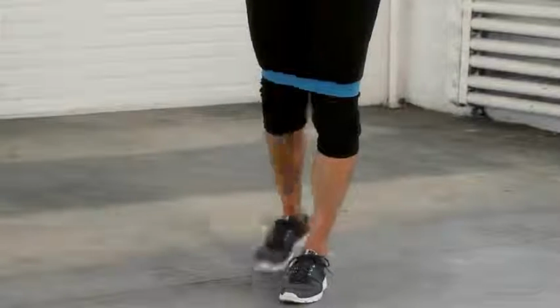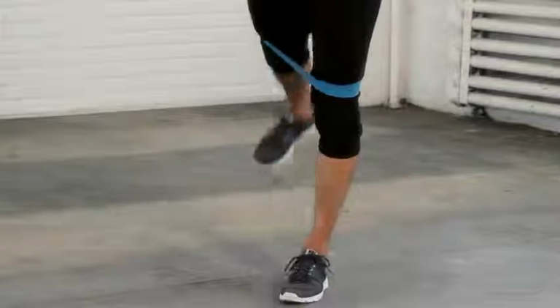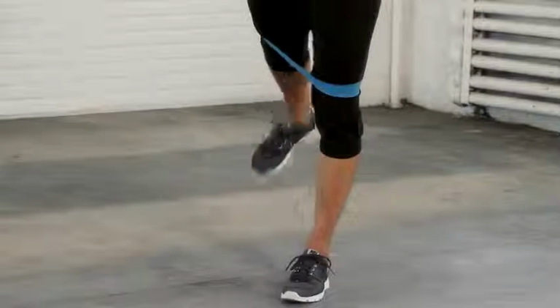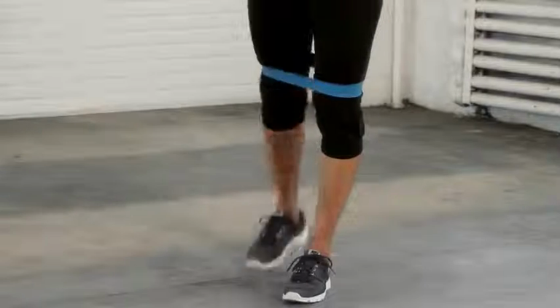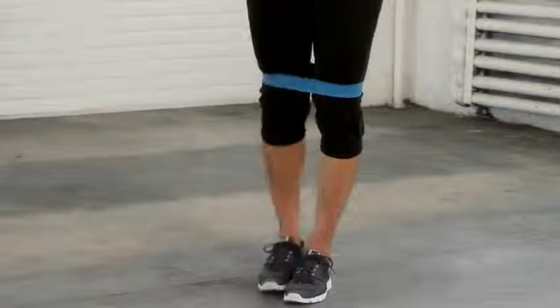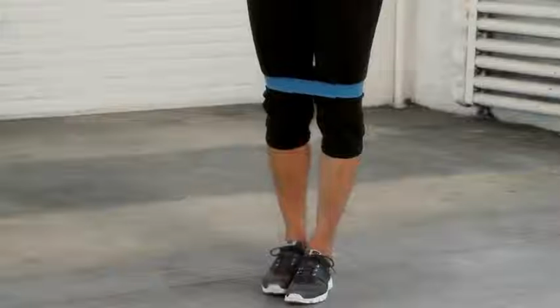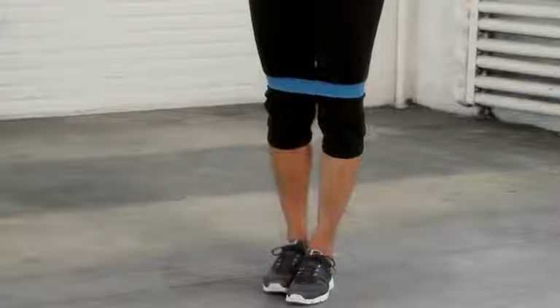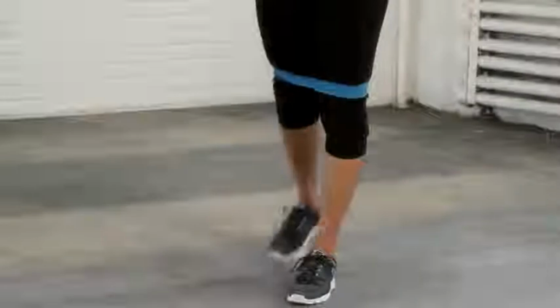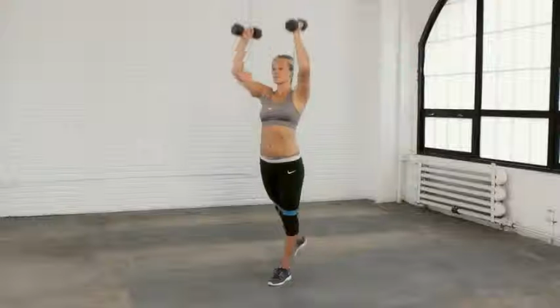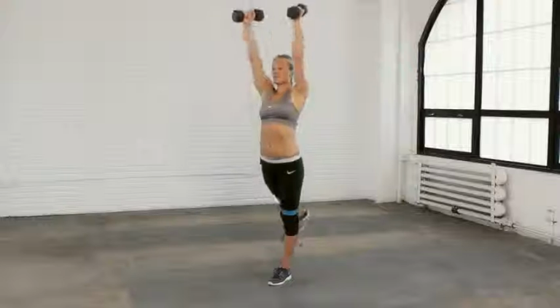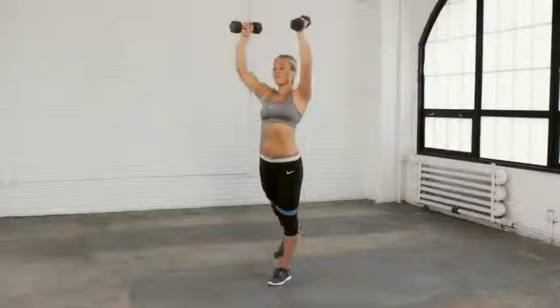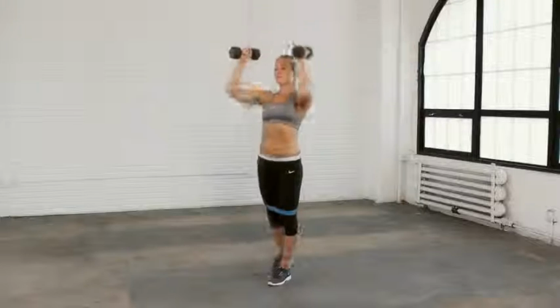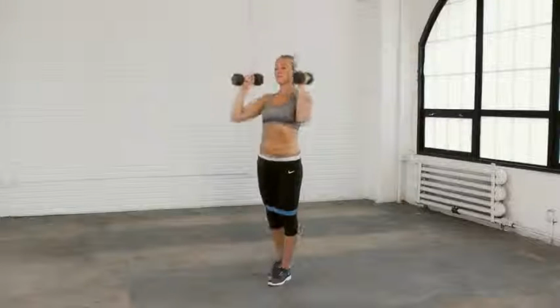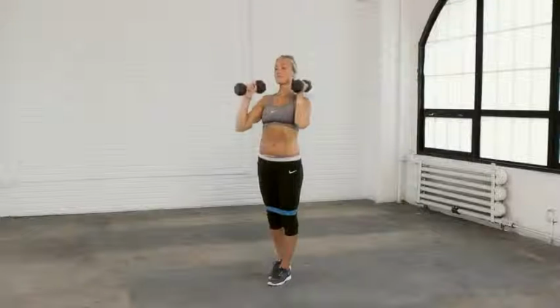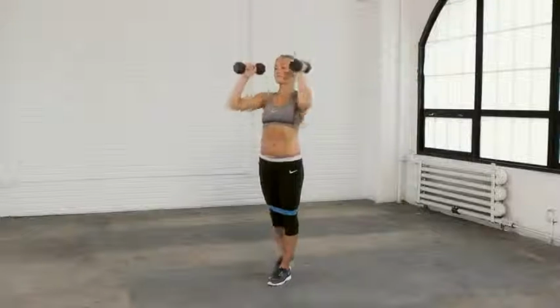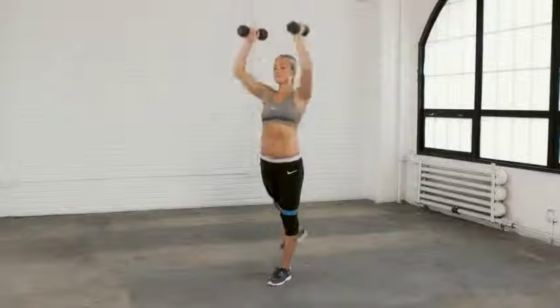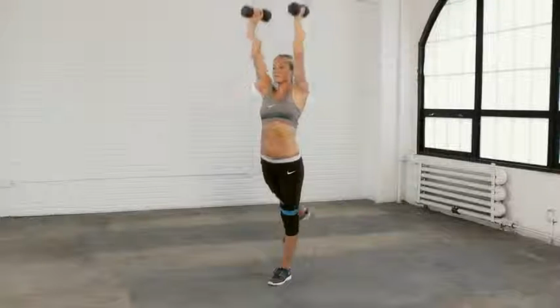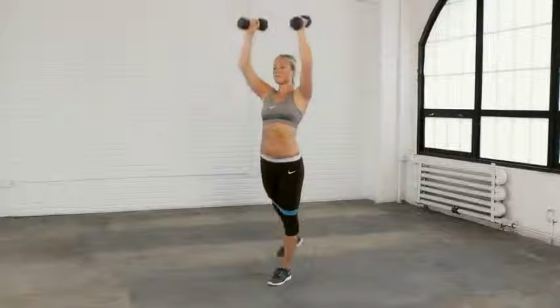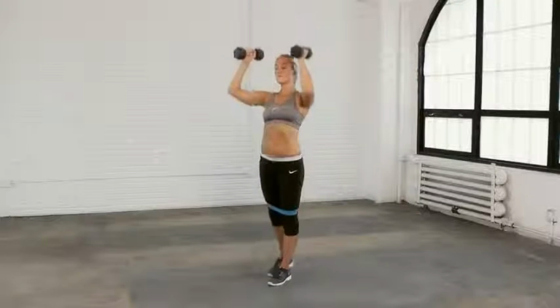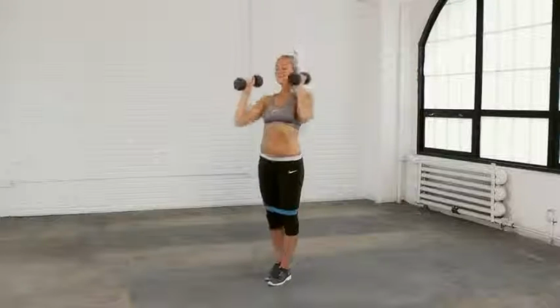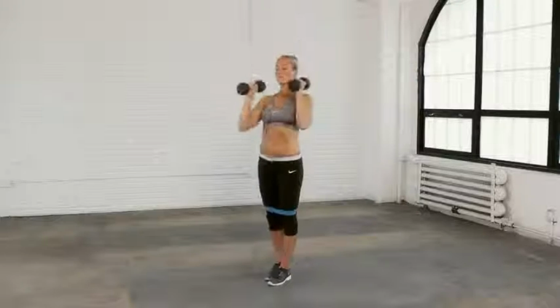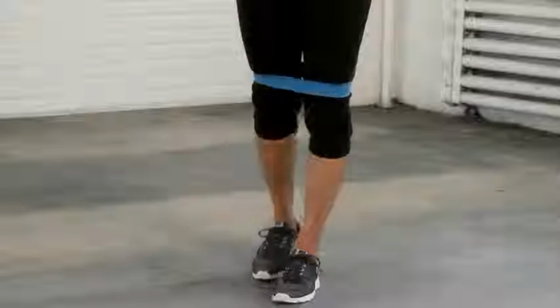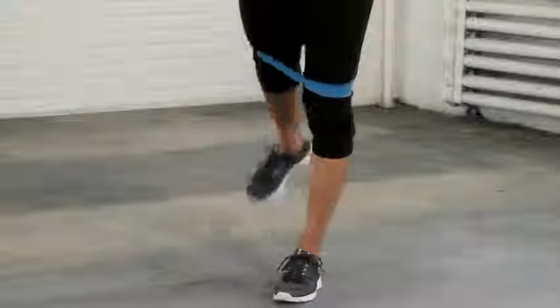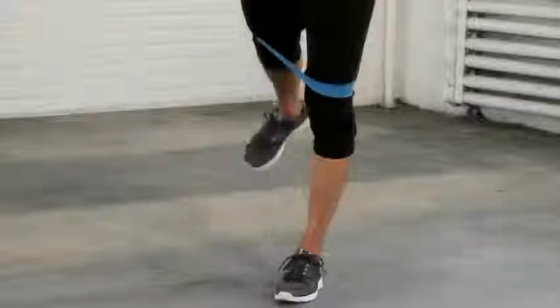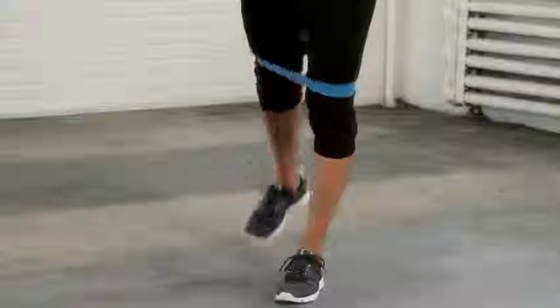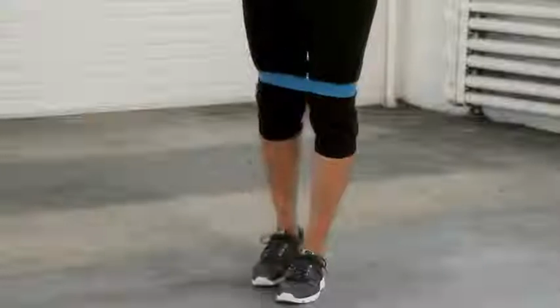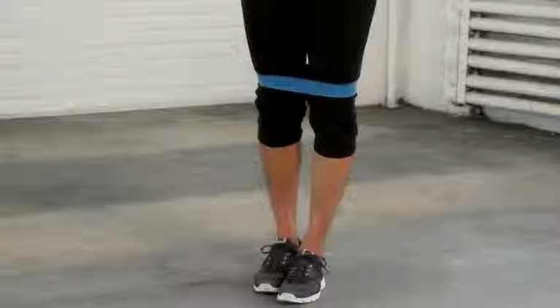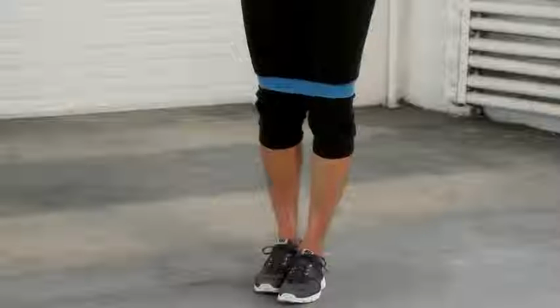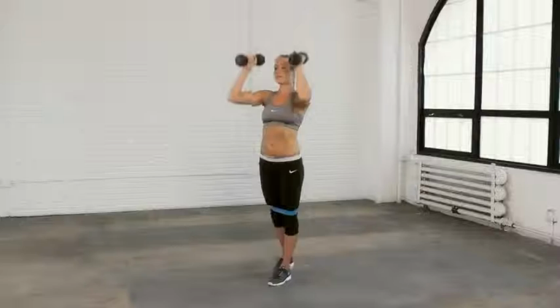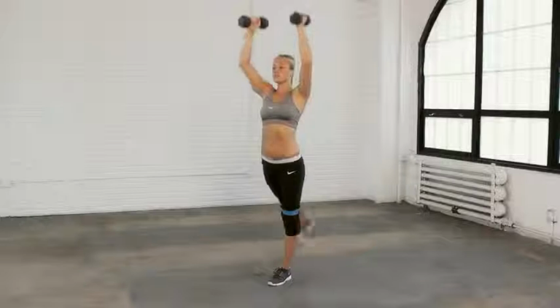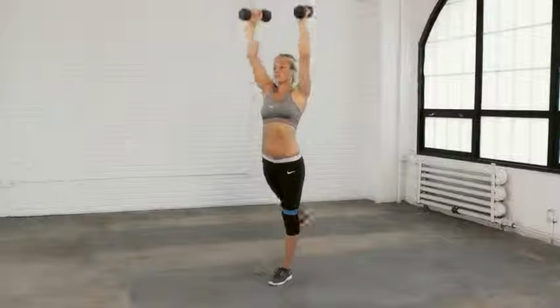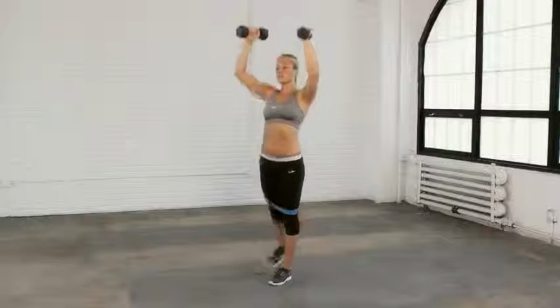So it's going to tone everything. You're going to get that shoulder cap again, working on the core, stabilizing because you're balancing on one foot. Works everything — my kind of exercise.